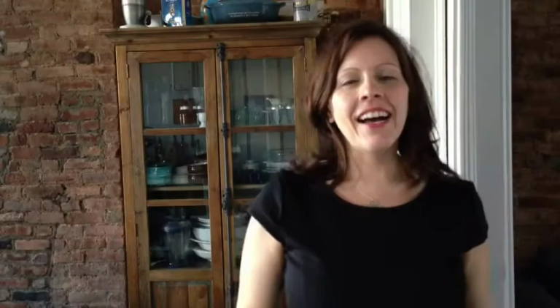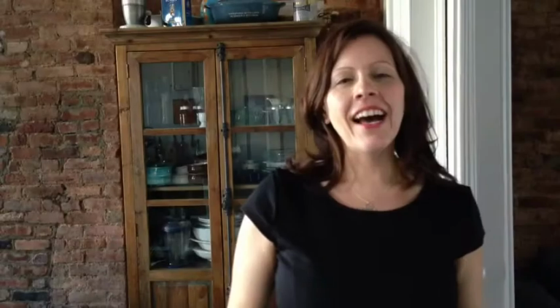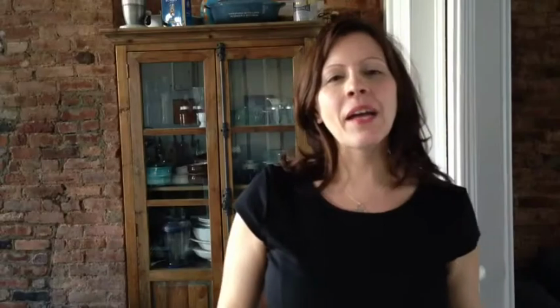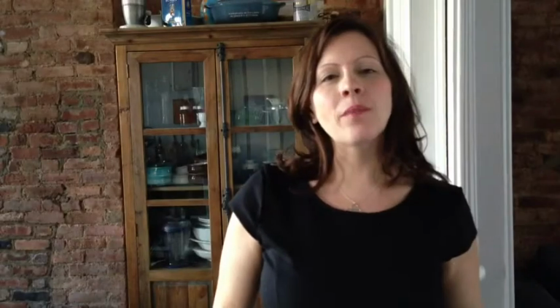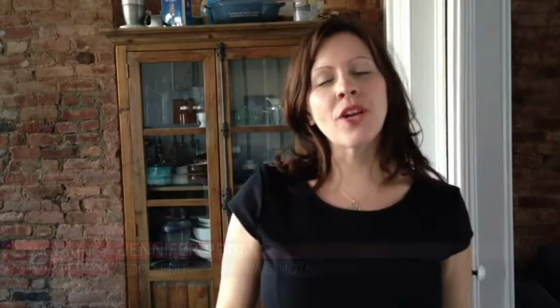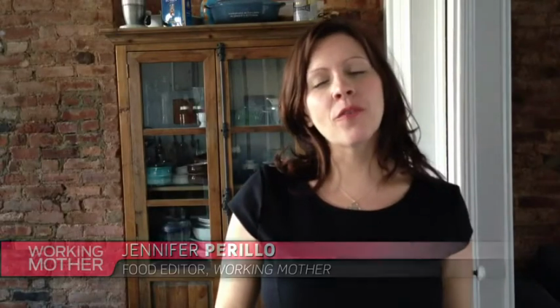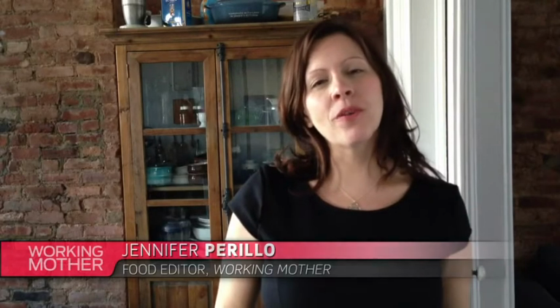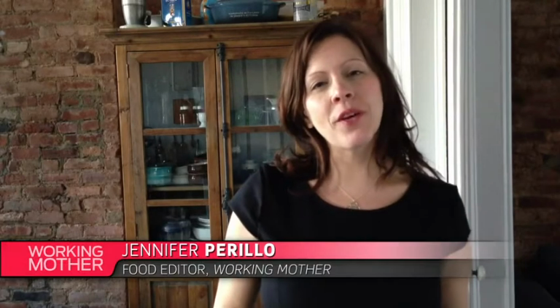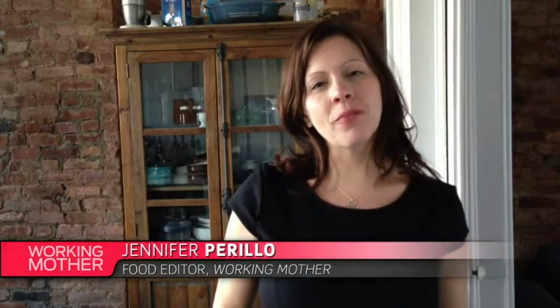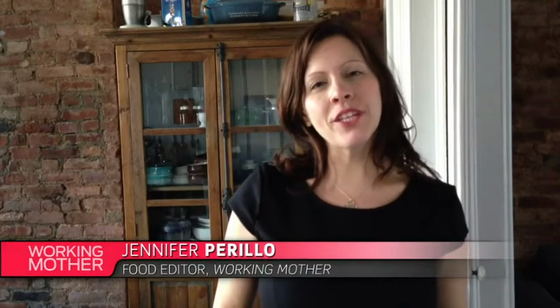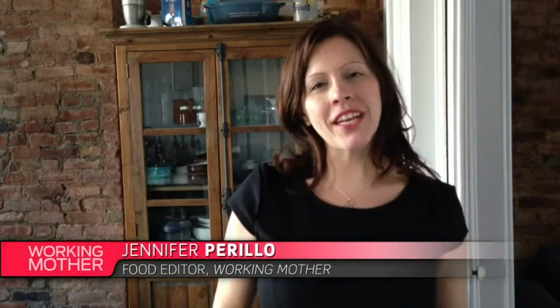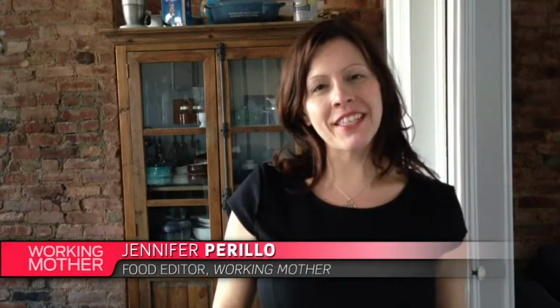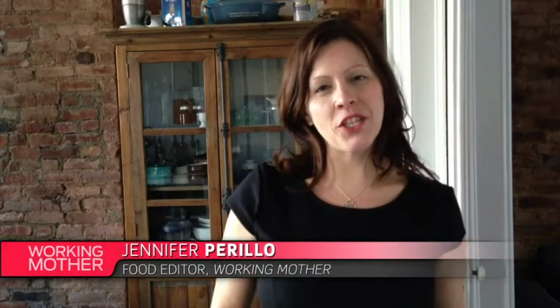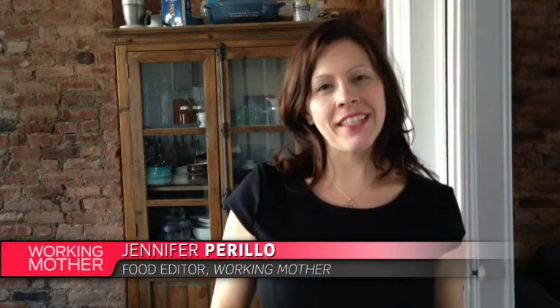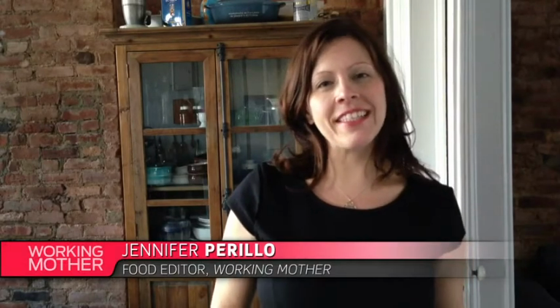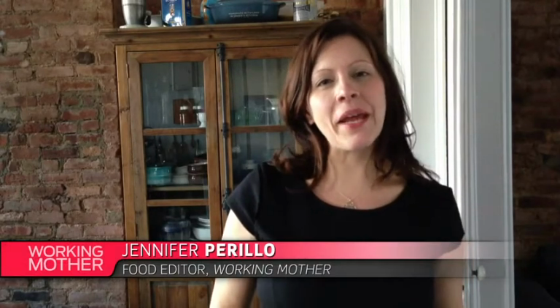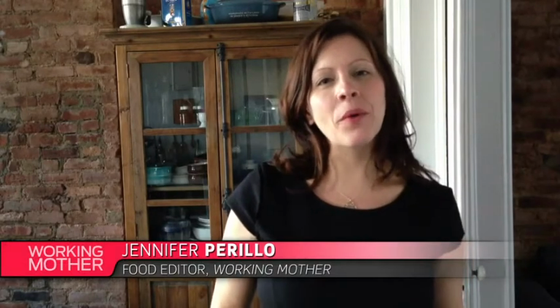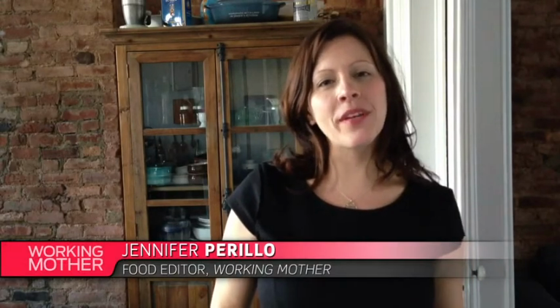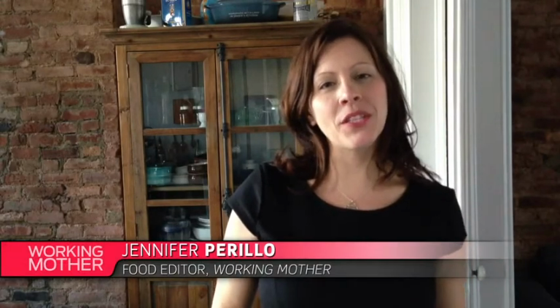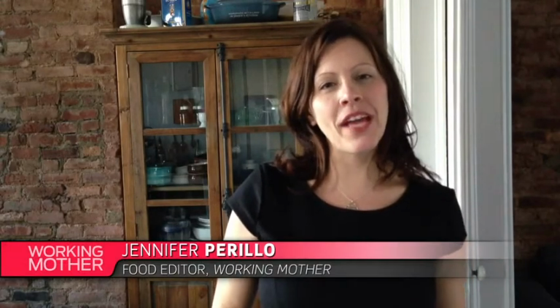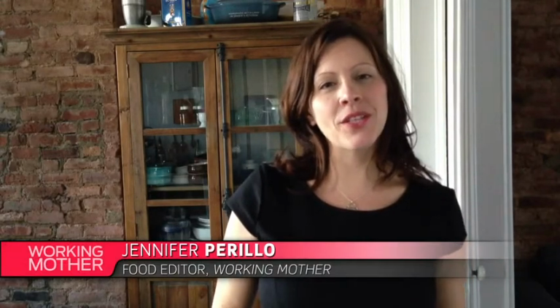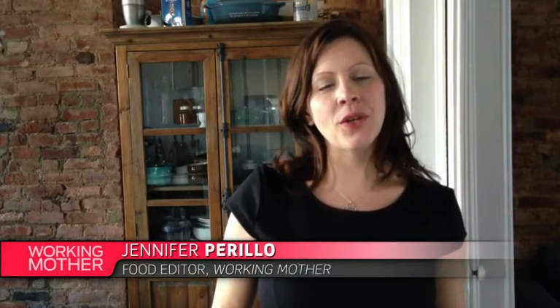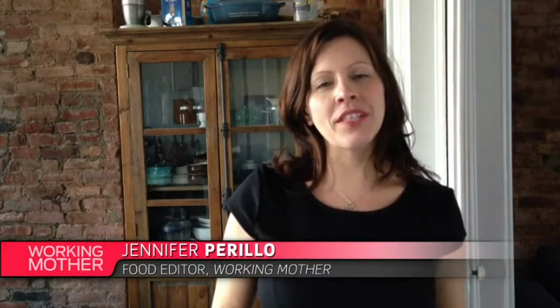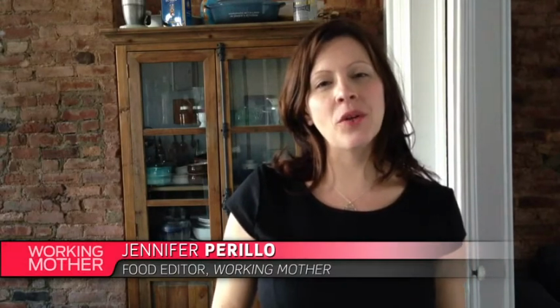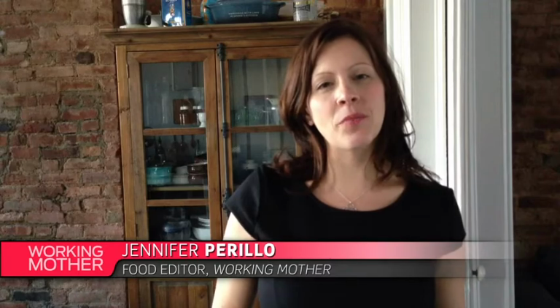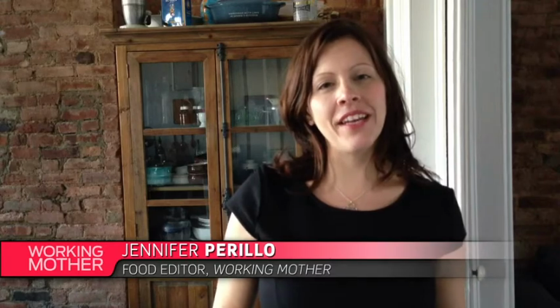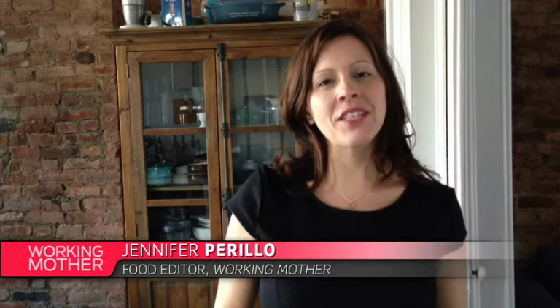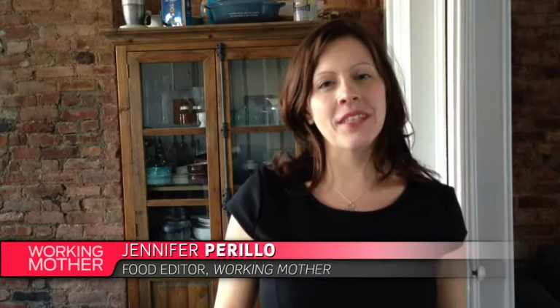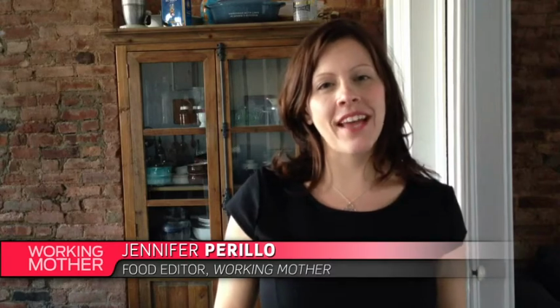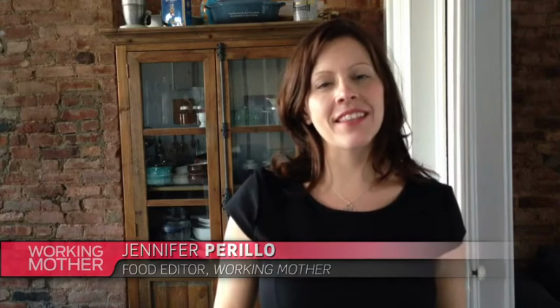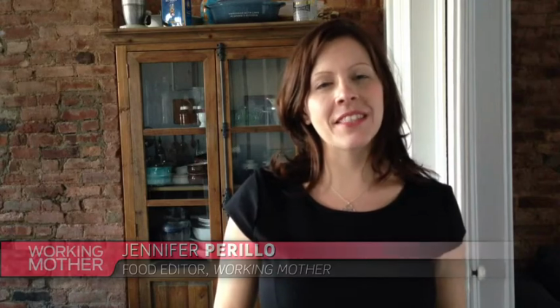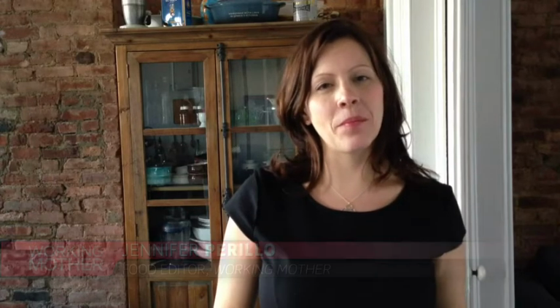Hi, I'm Jennifer Perillo from In Jenny's Kitchen. Today we're going to learn how to turn day-old bread into a salad staple.